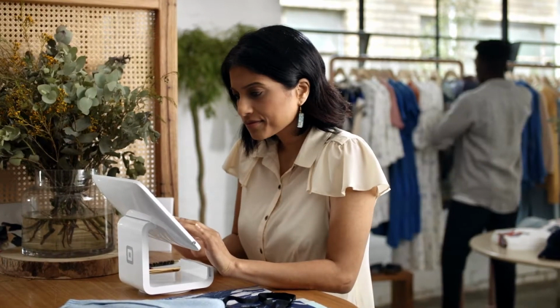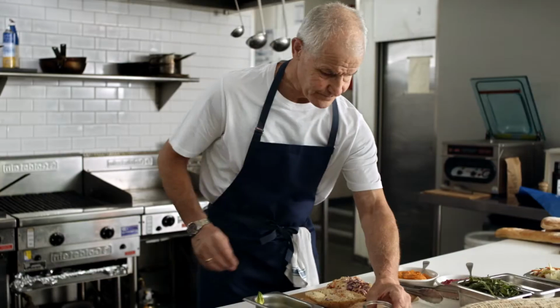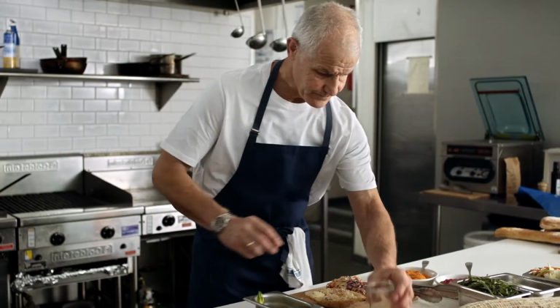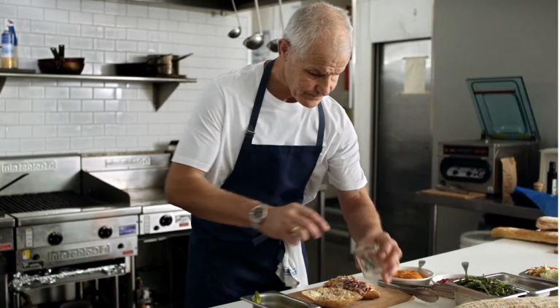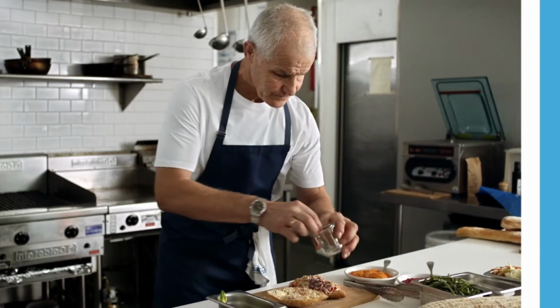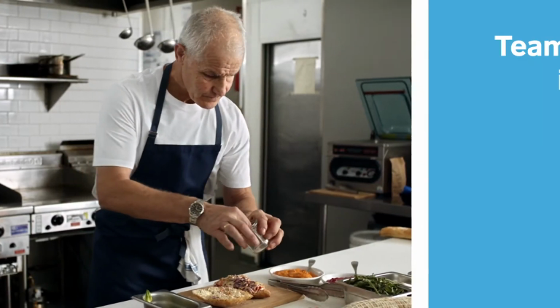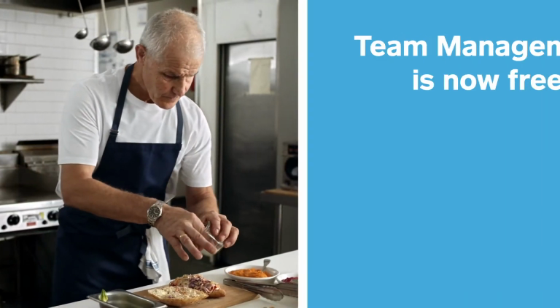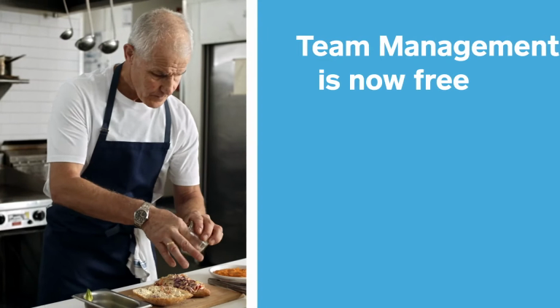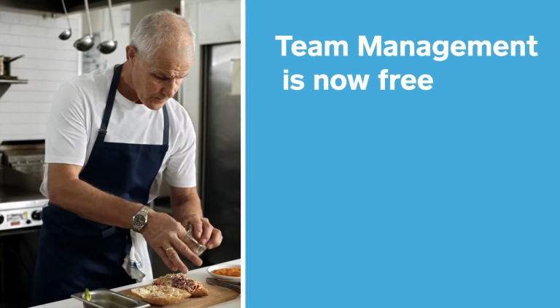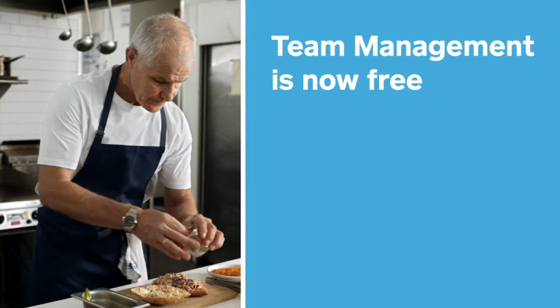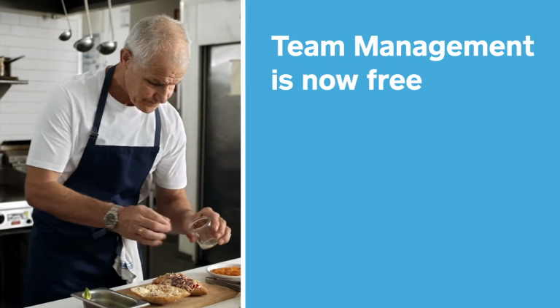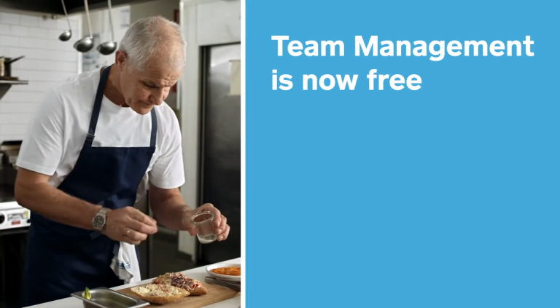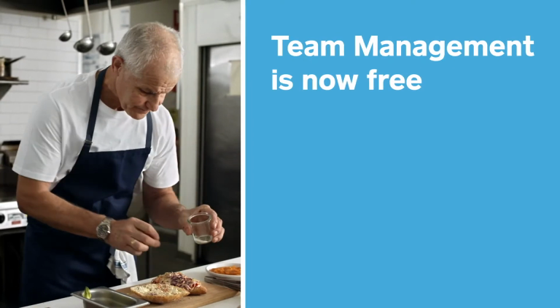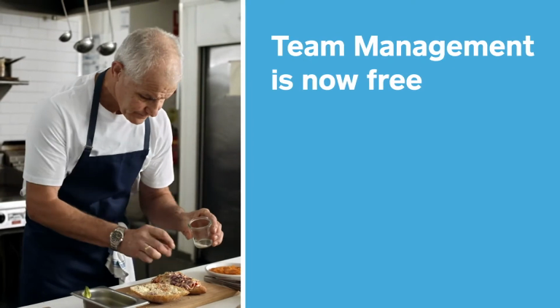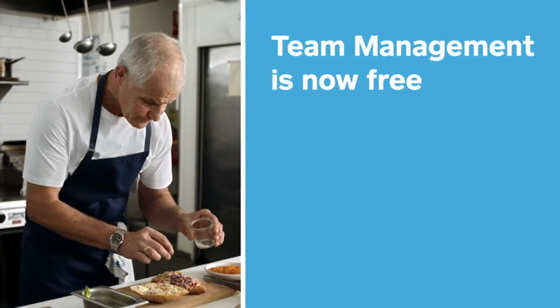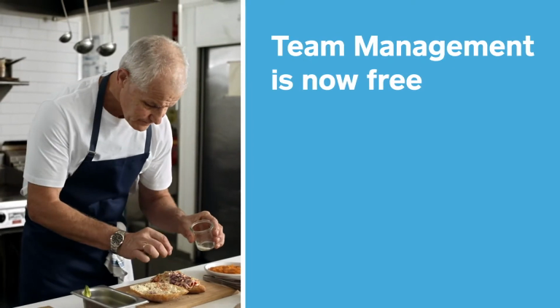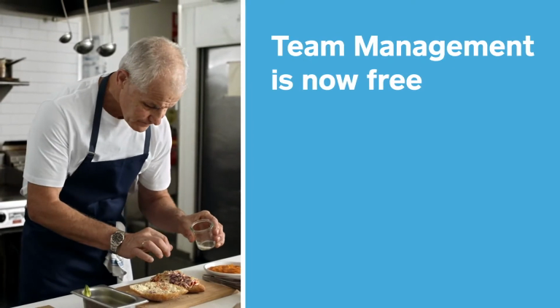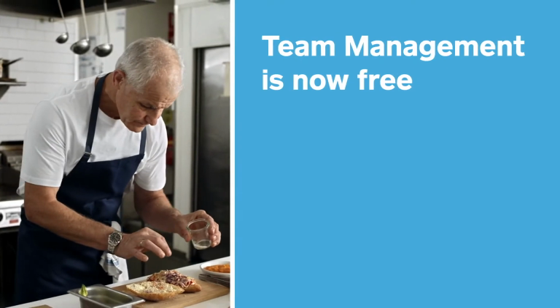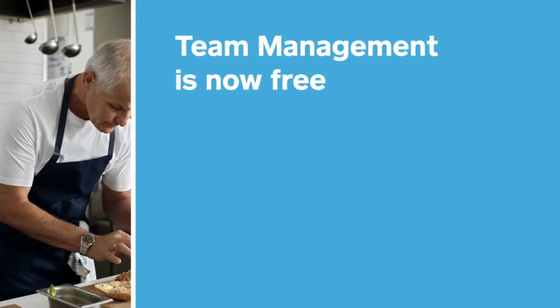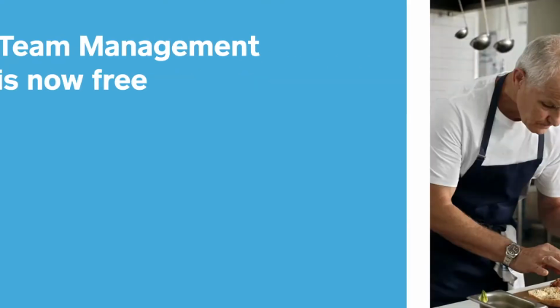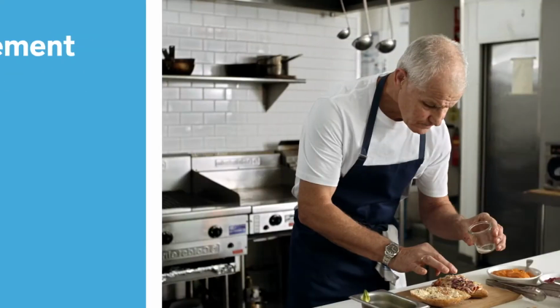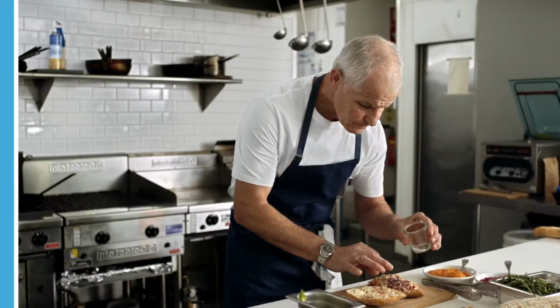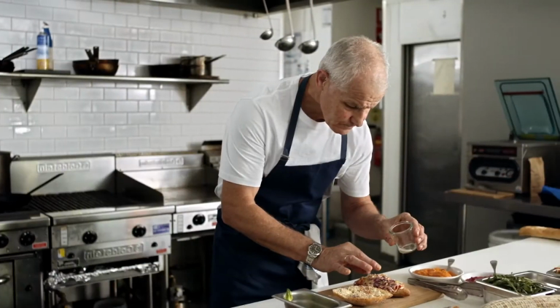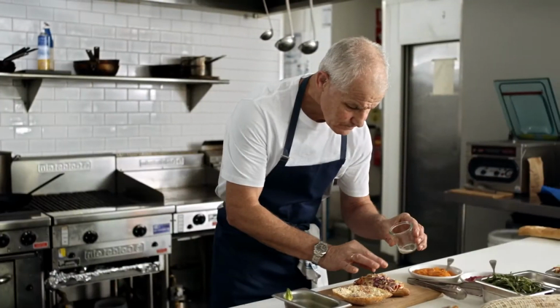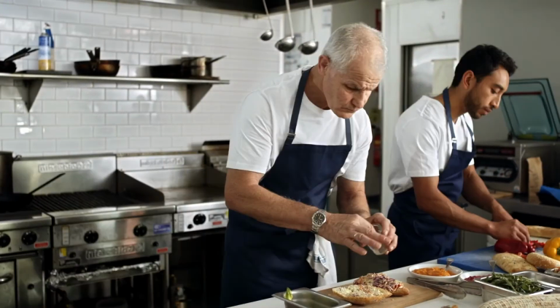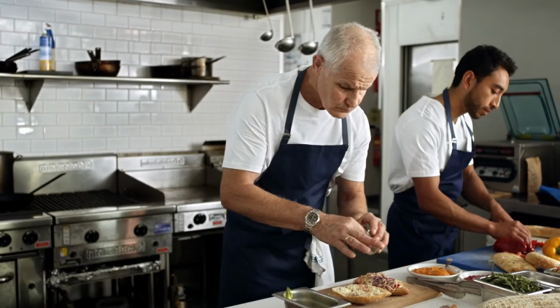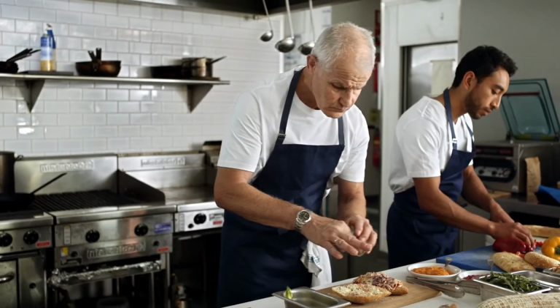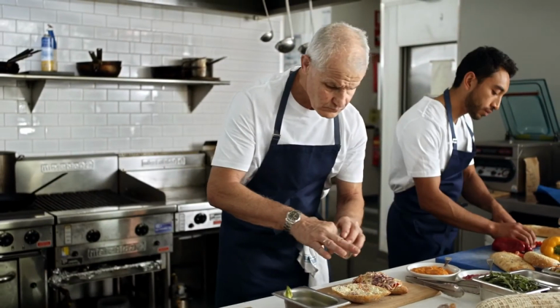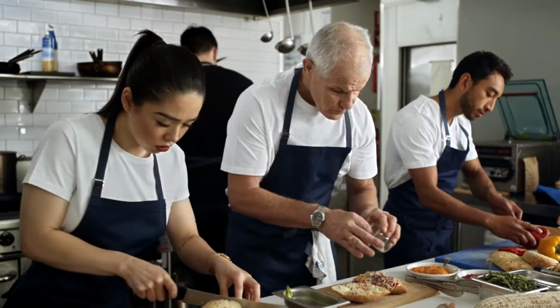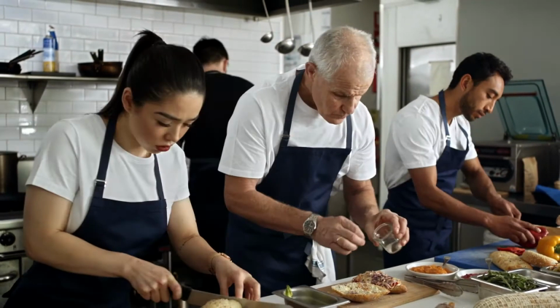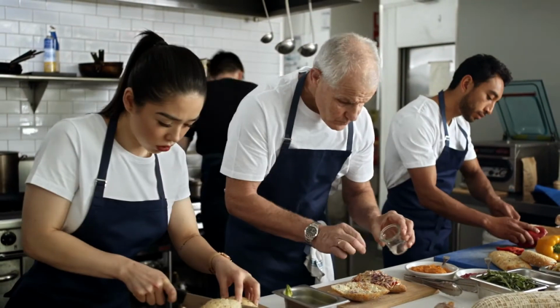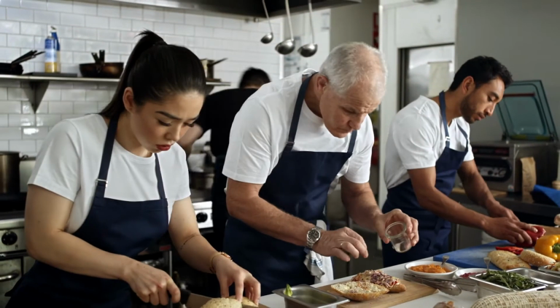And now, you can use Team Management for free, no matter how many team members you have.